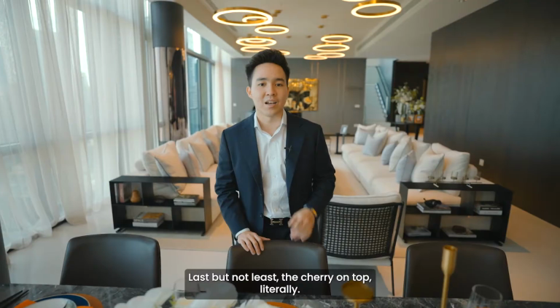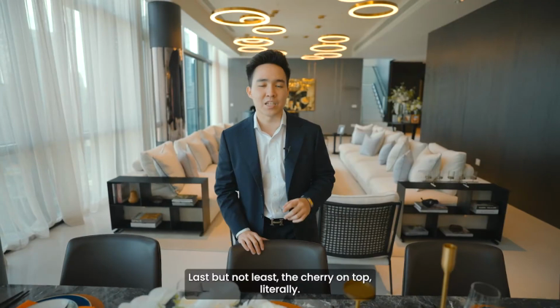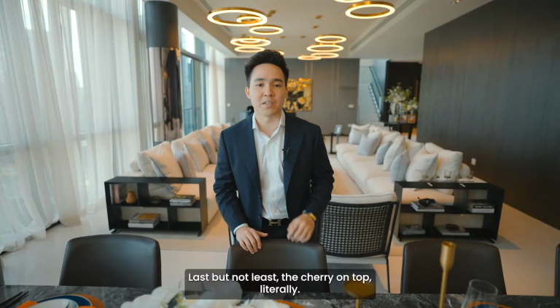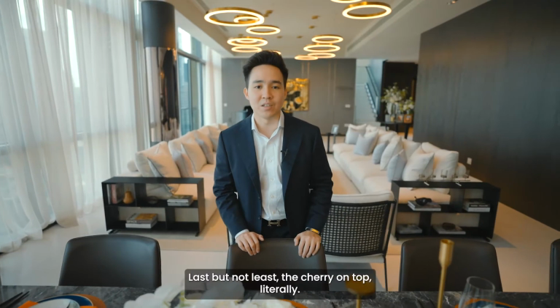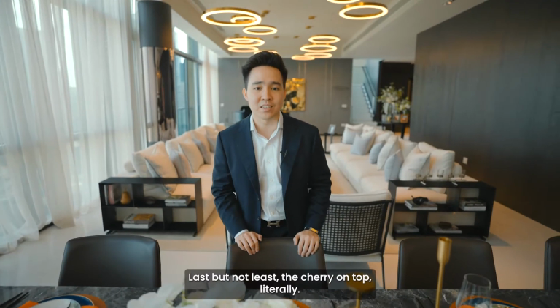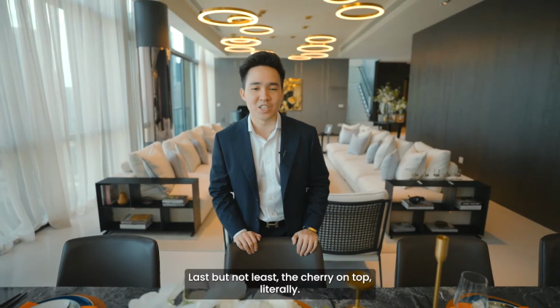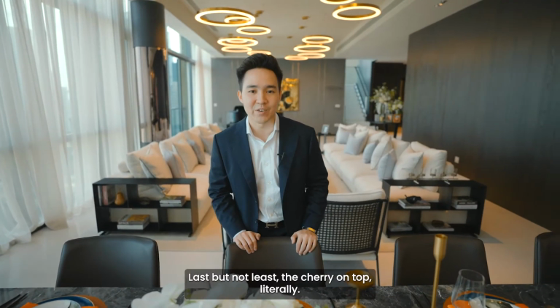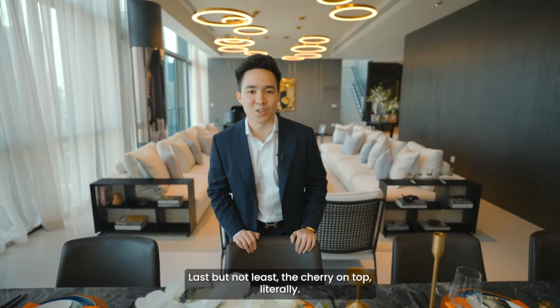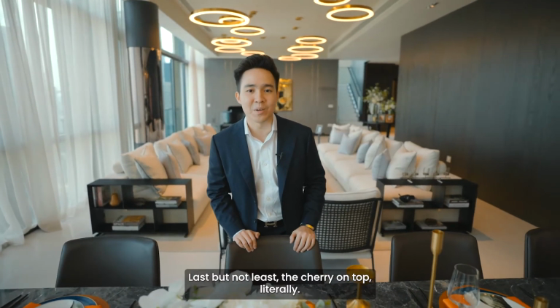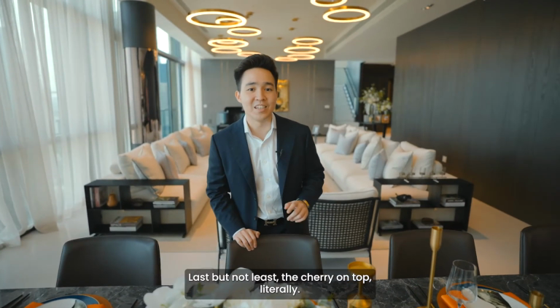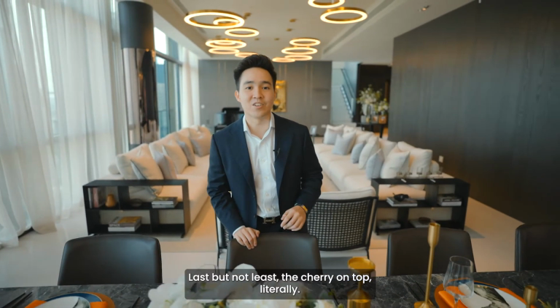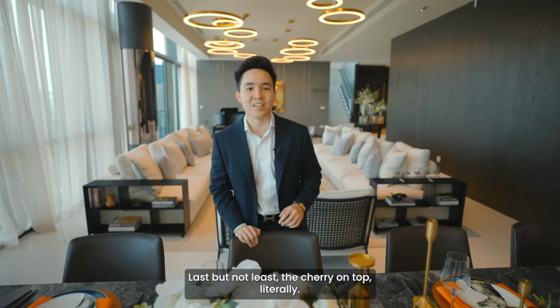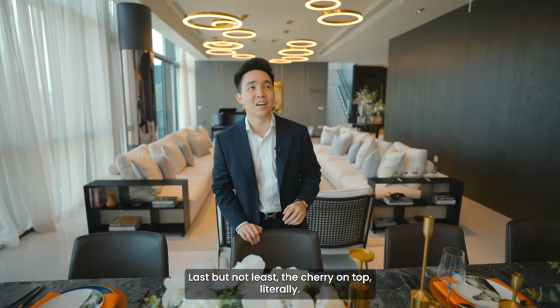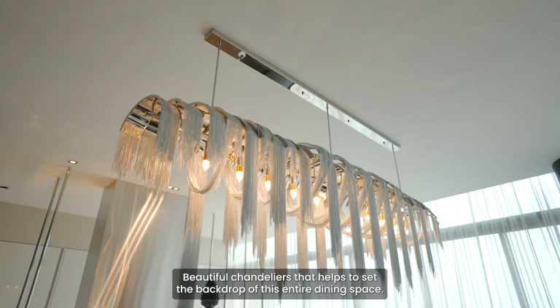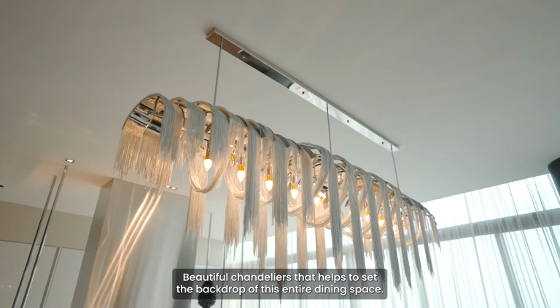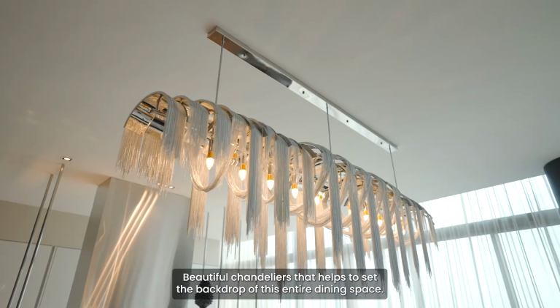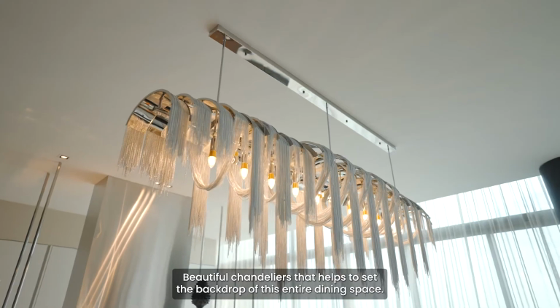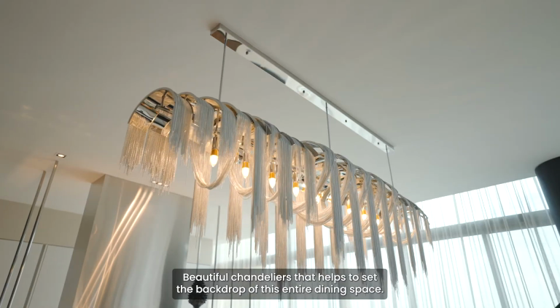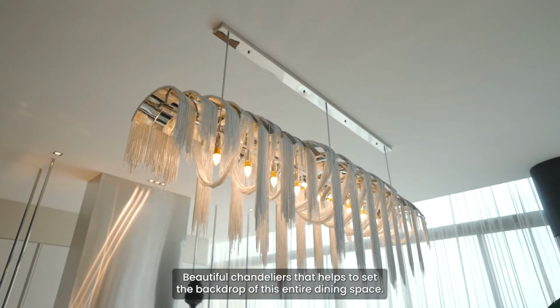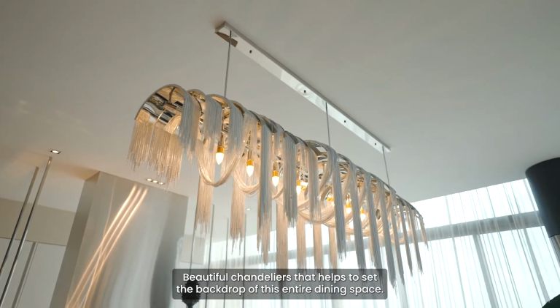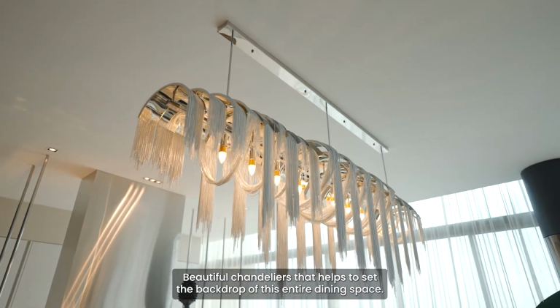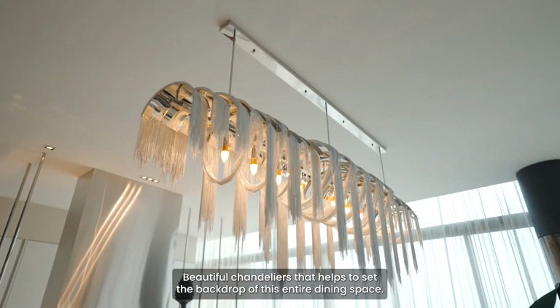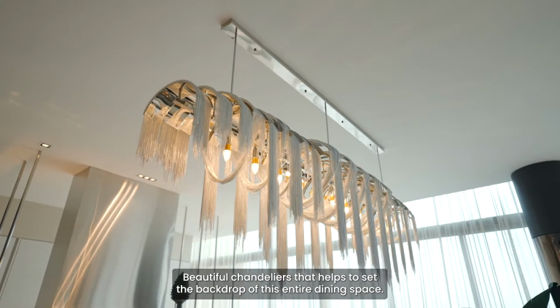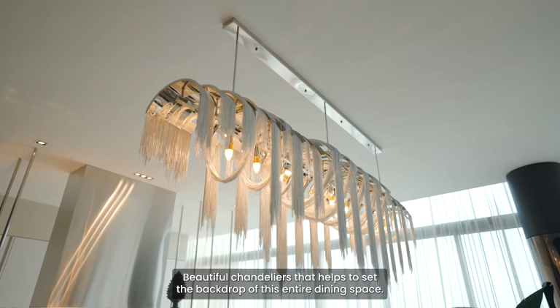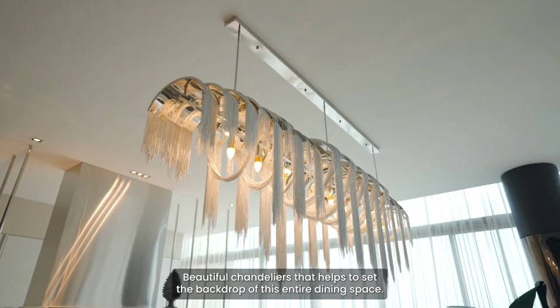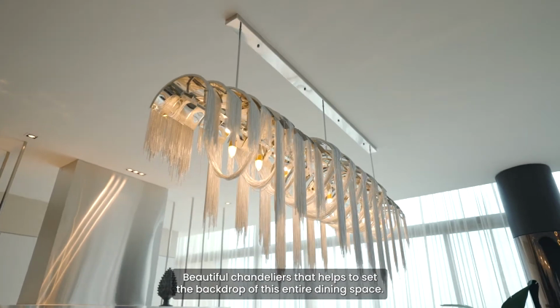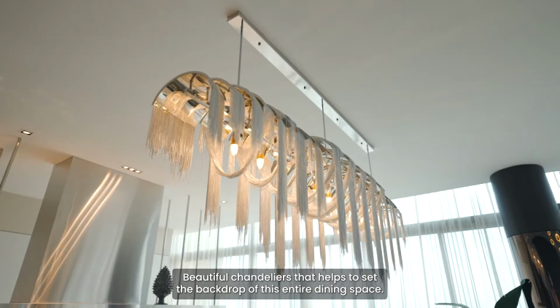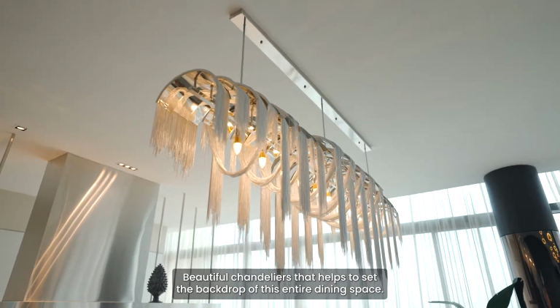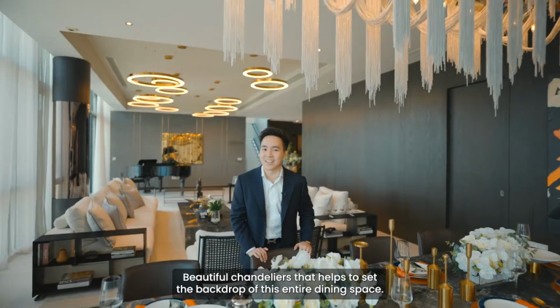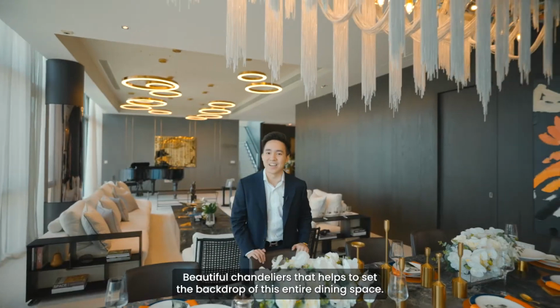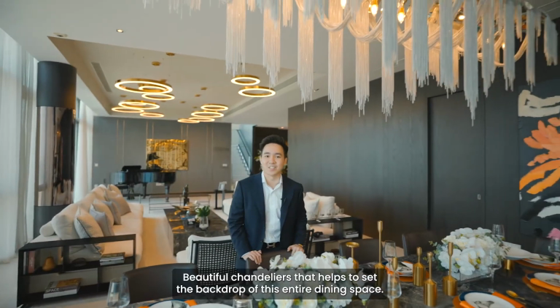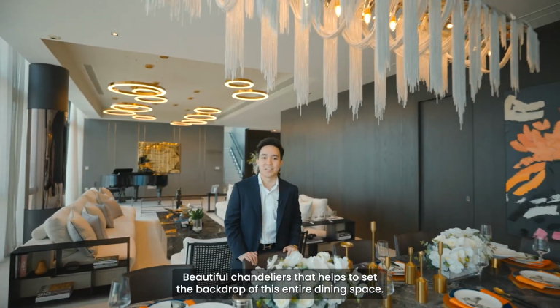Last but not least, the cherry on top — literally — beautiful chandeliers that help to set the backdrop of this entire dining space.